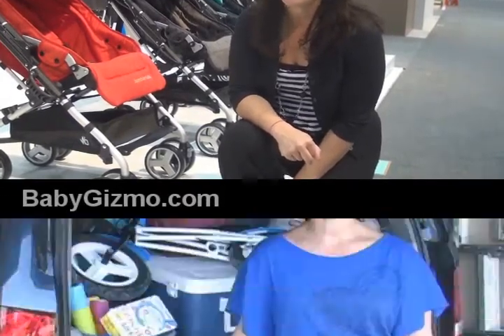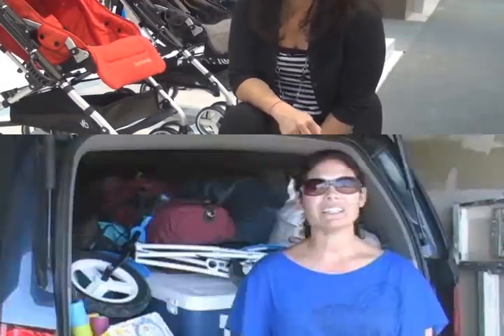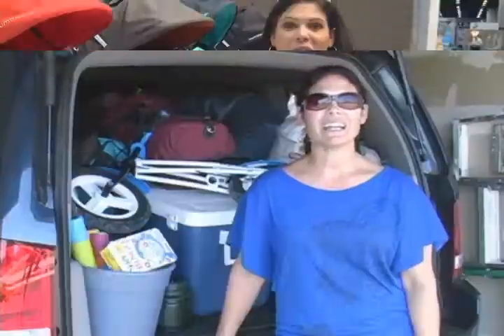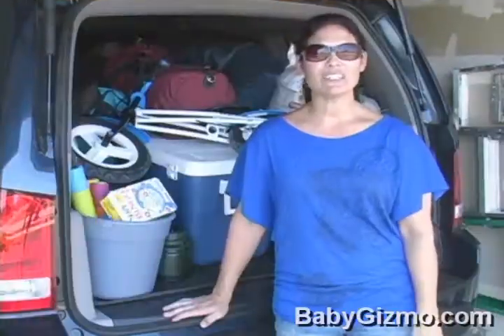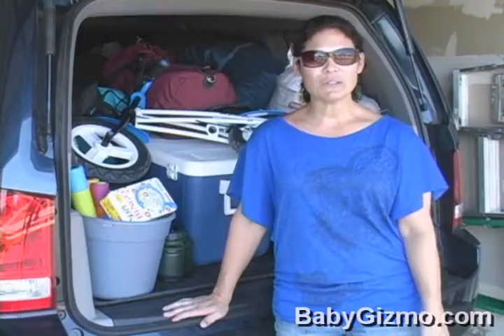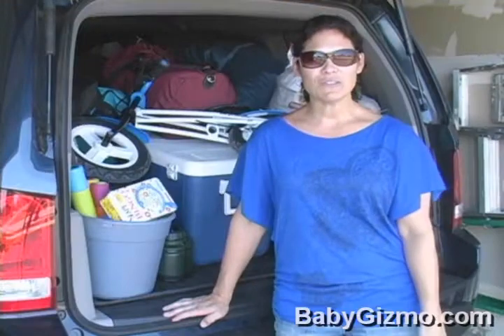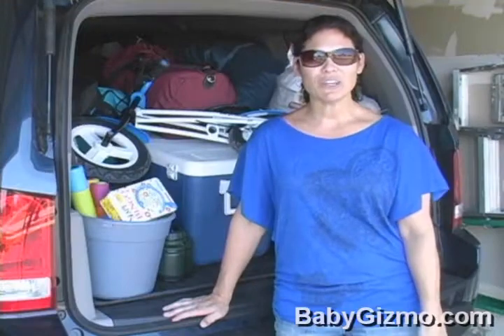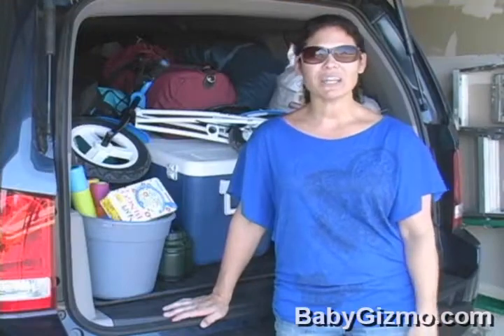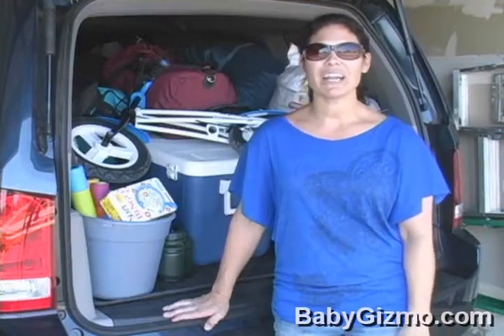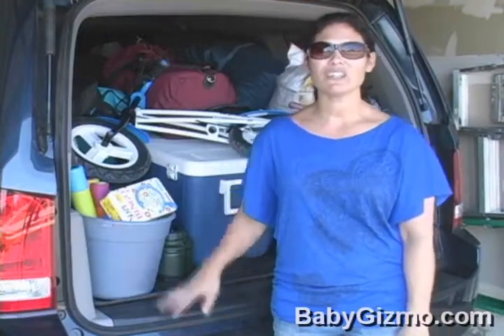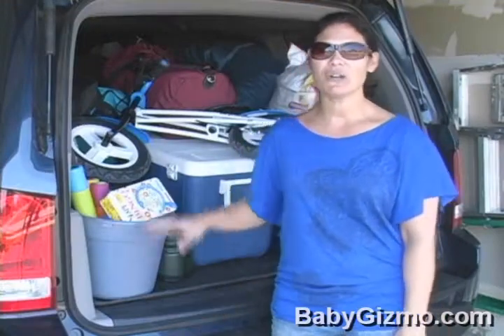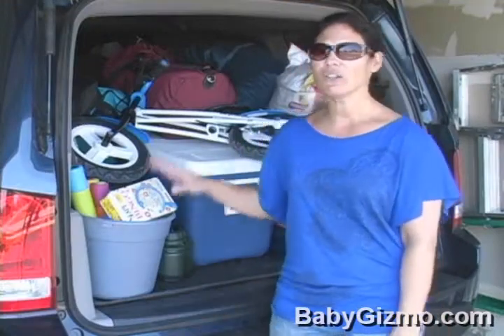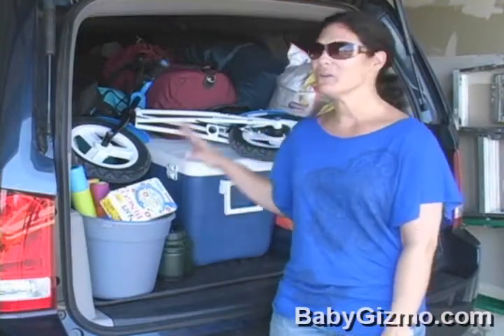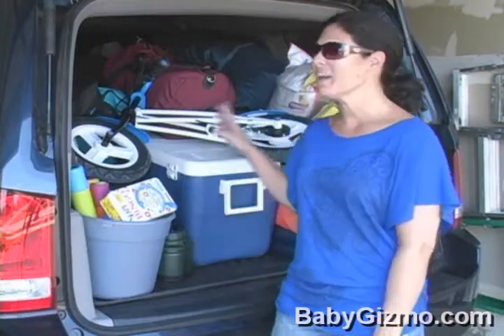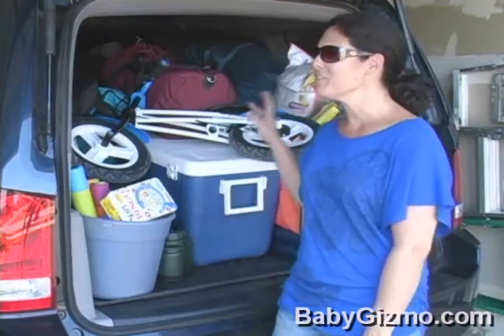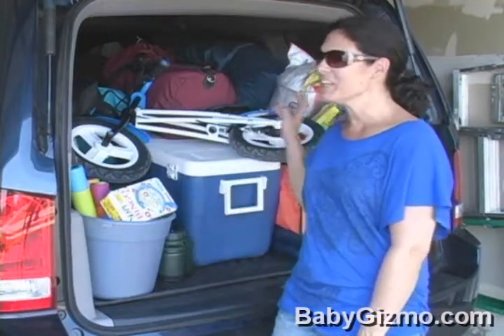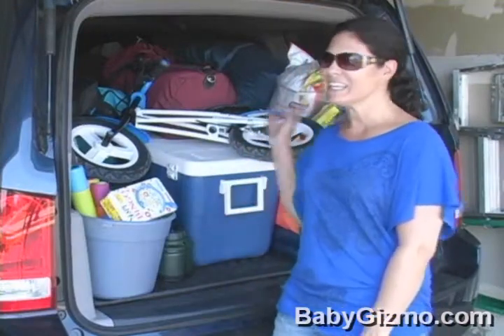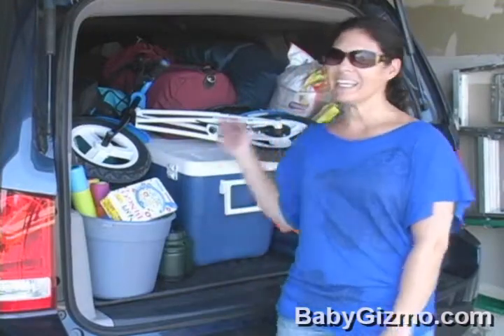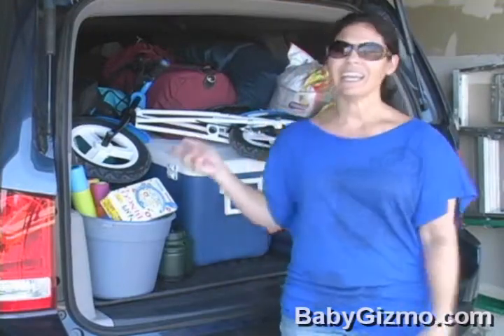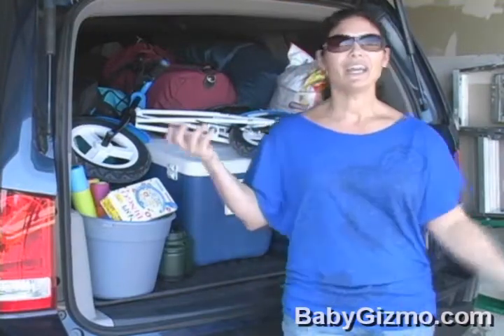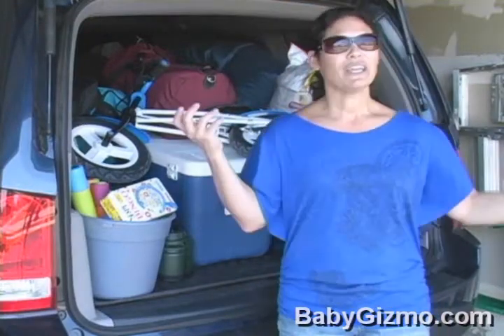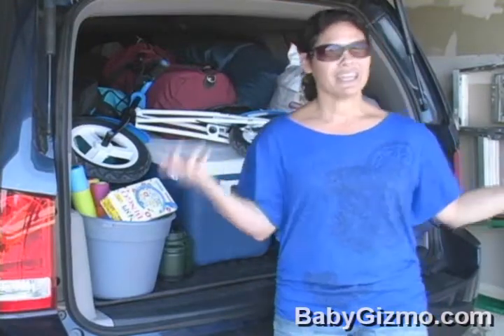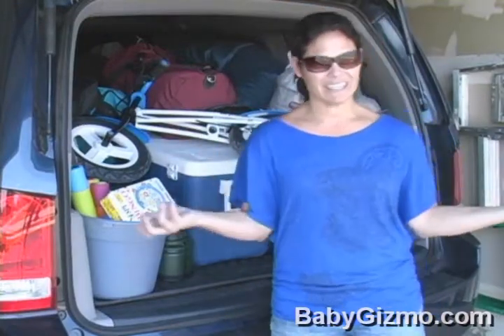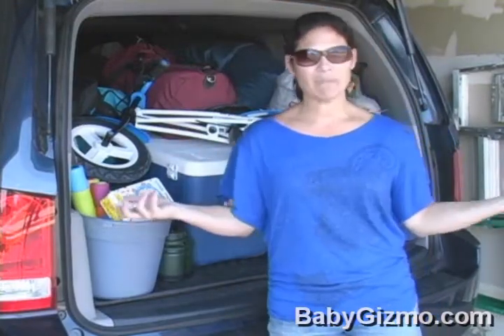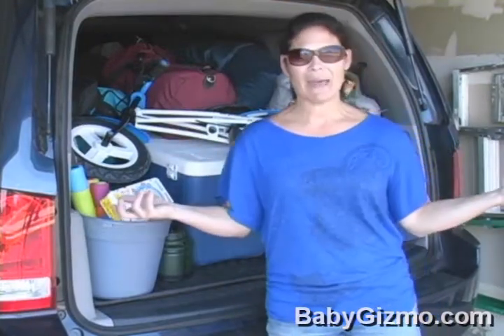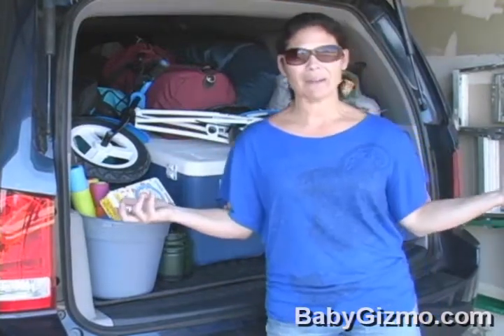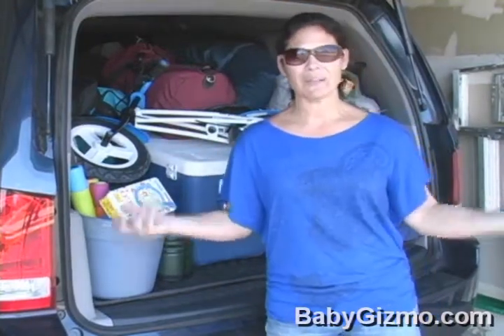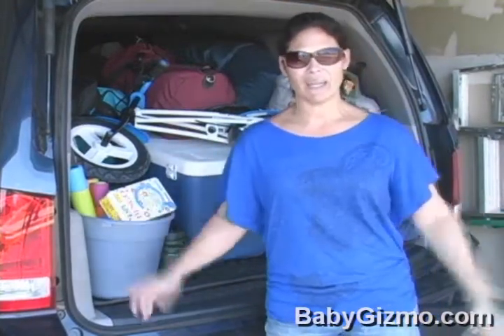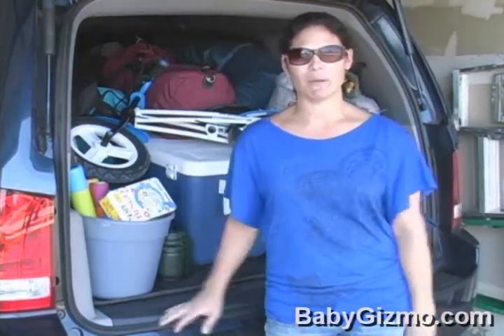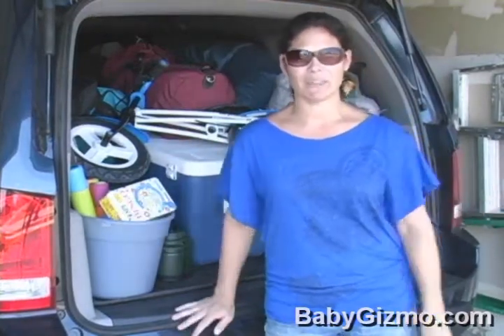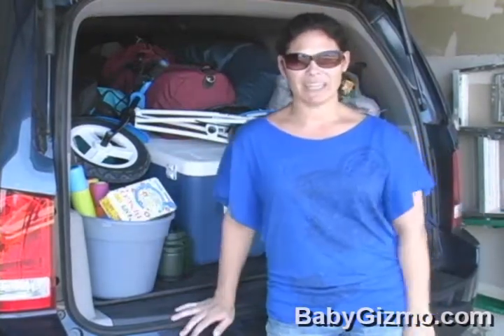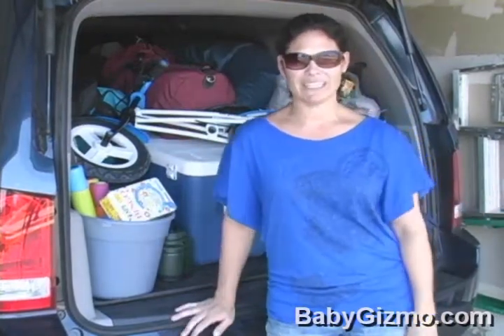I decided to do this video to kind of show you everything you need to pack when camping with the kids.